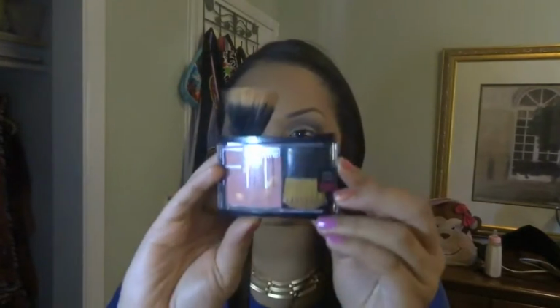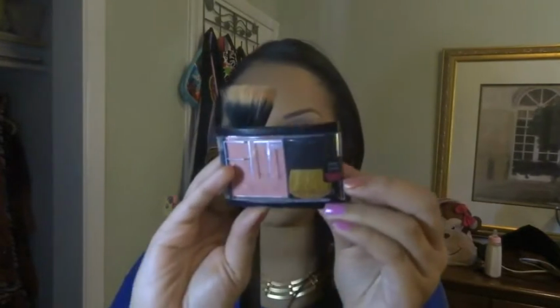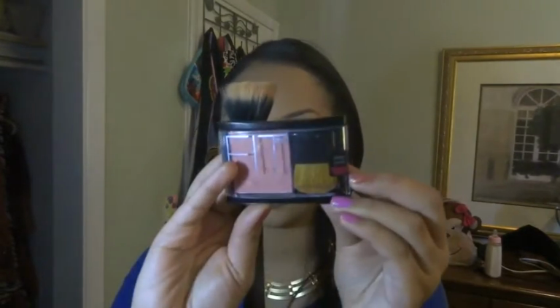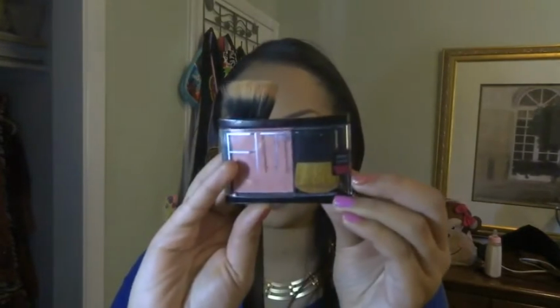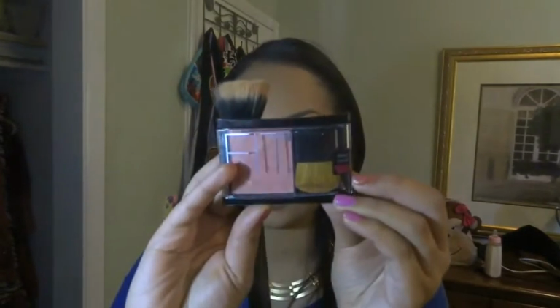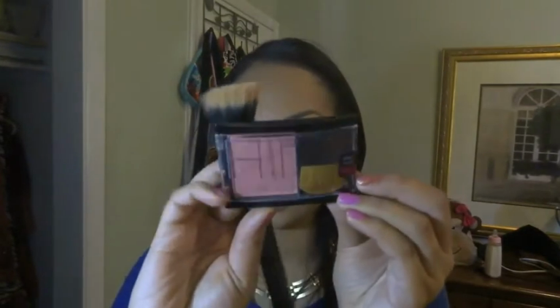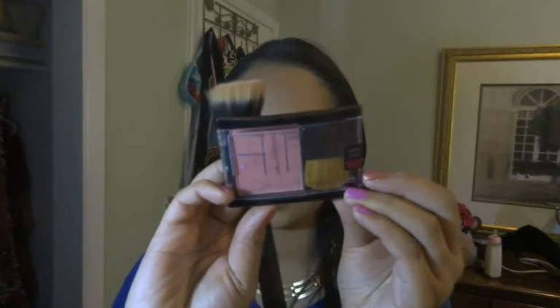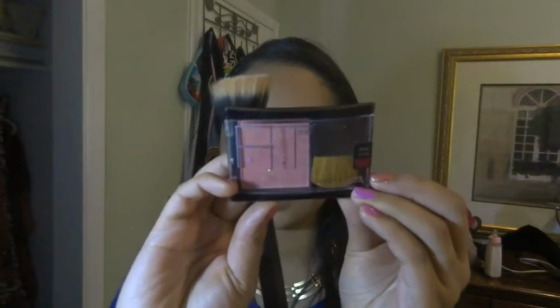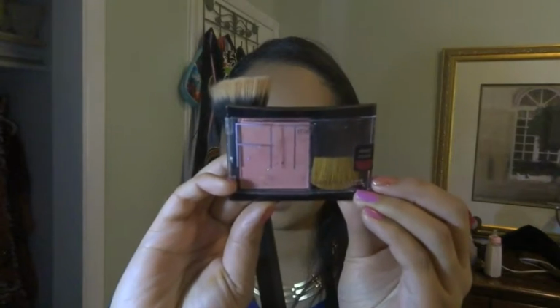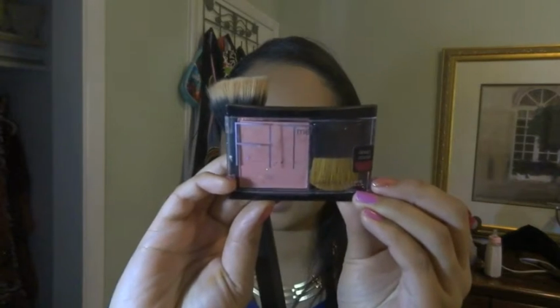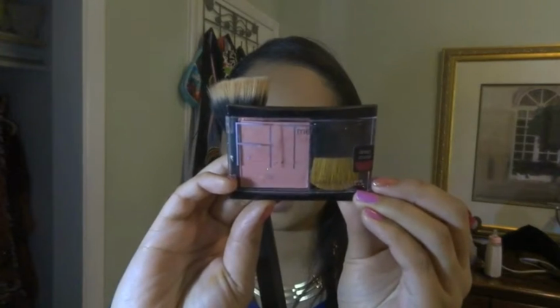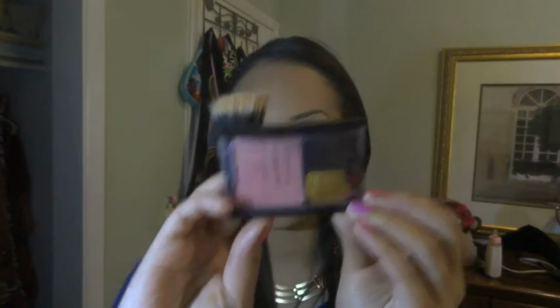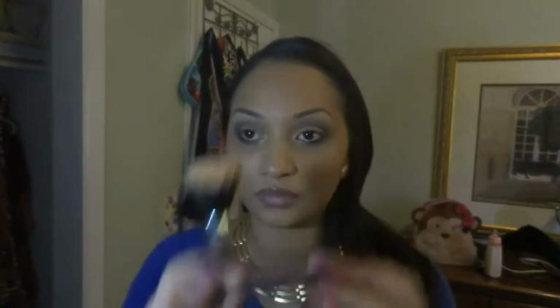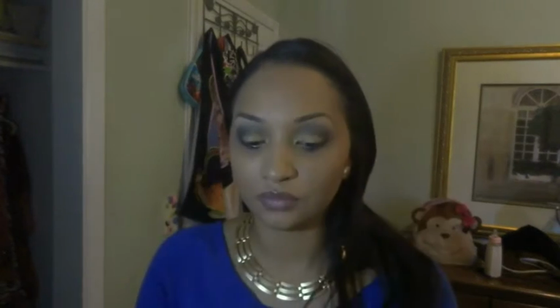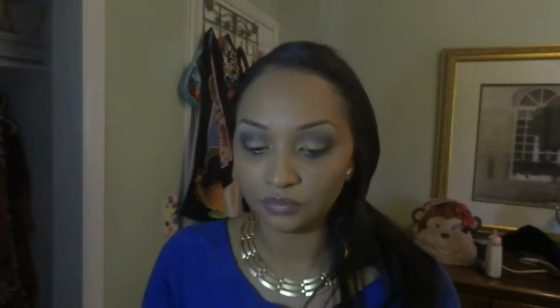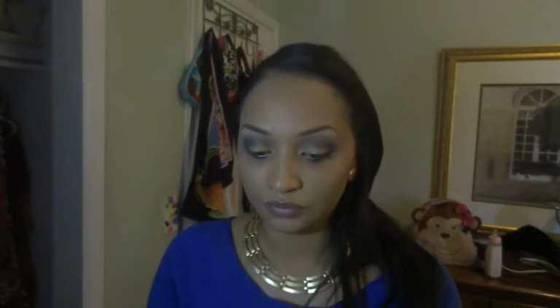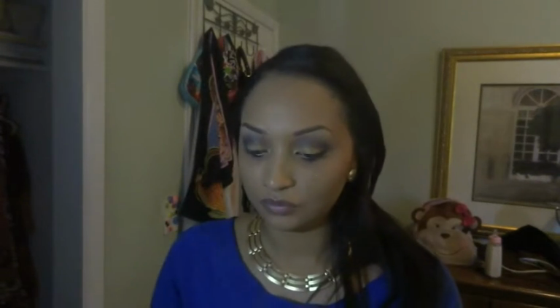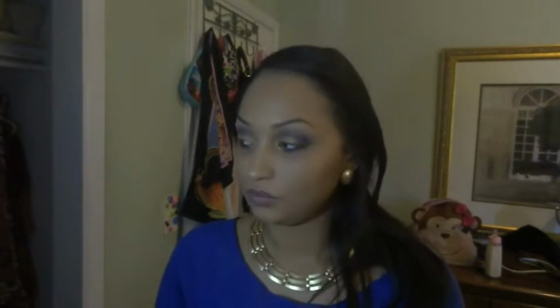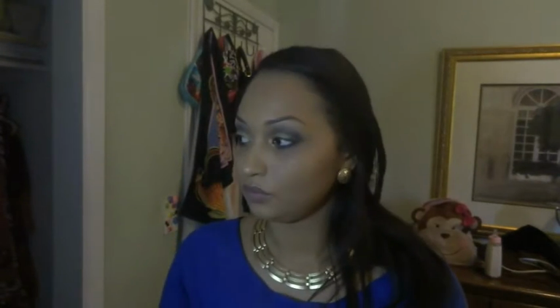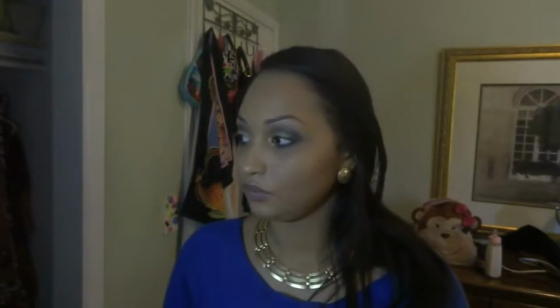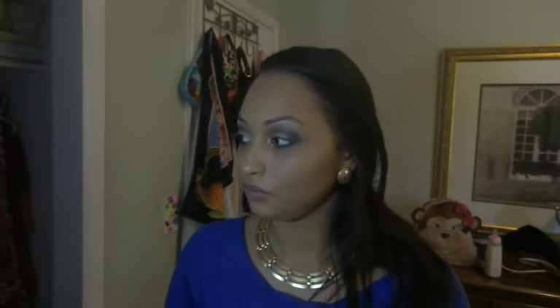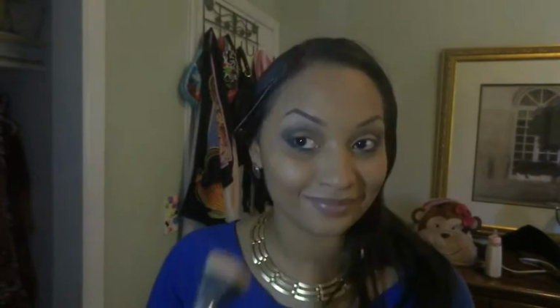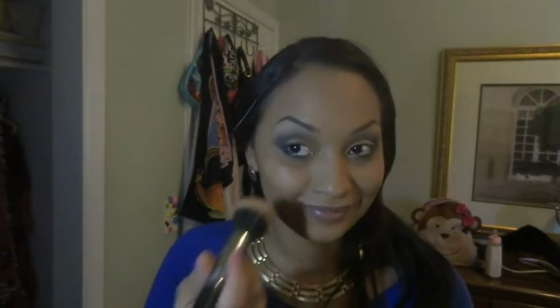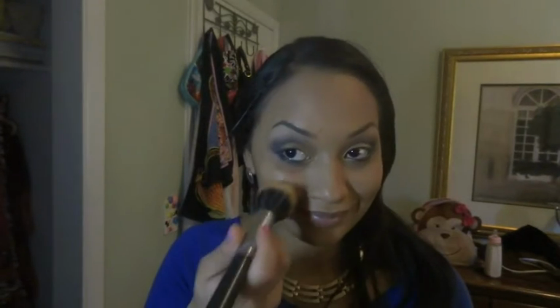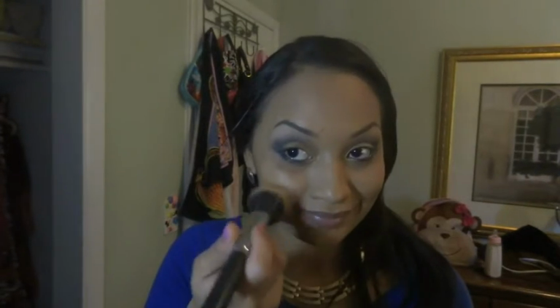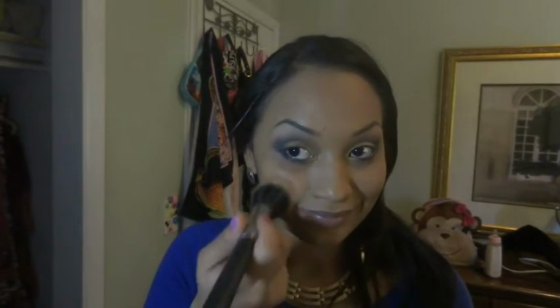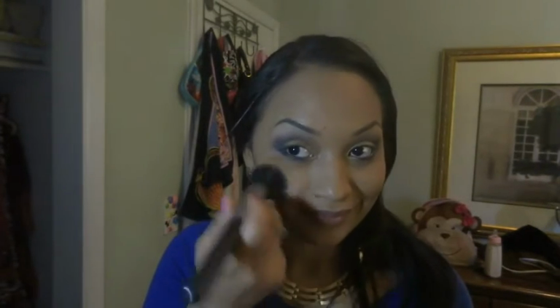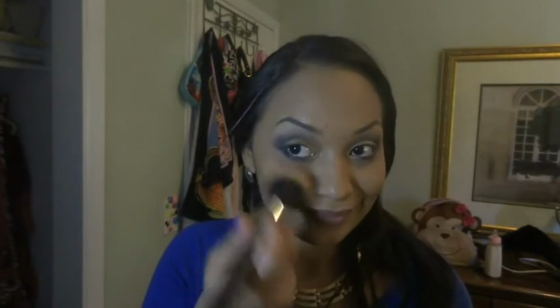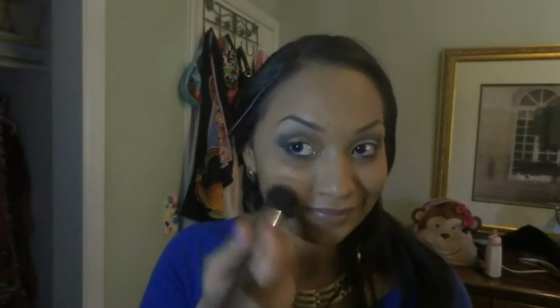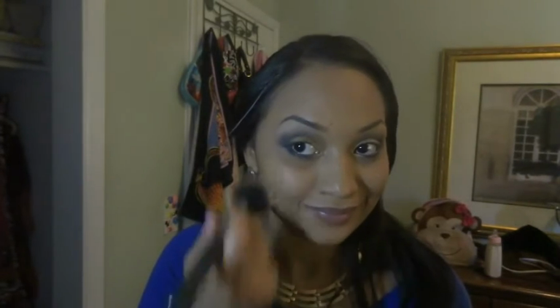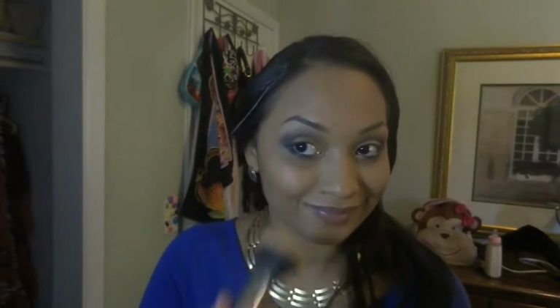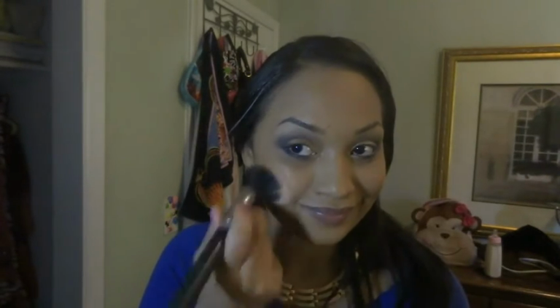Using Maybelline's Fit Blush, I am just going to add some blush to the apples of my cheeks.